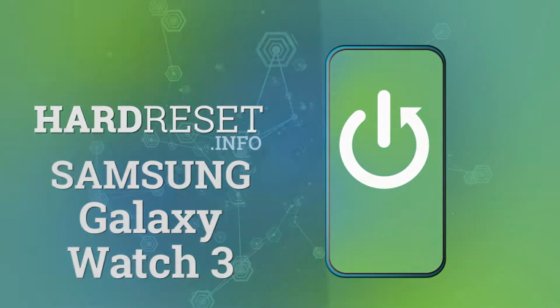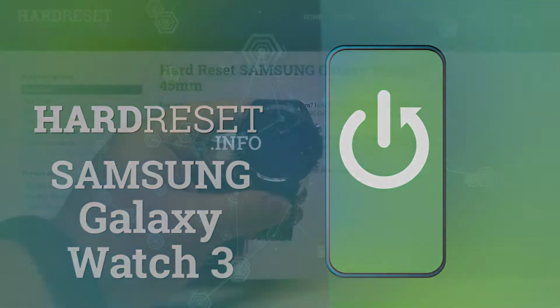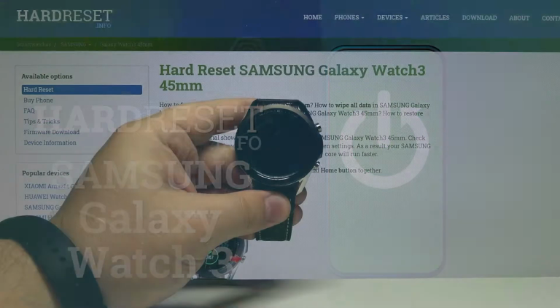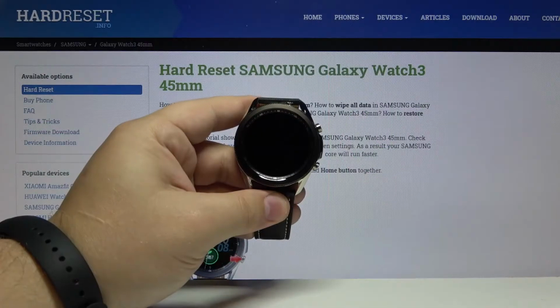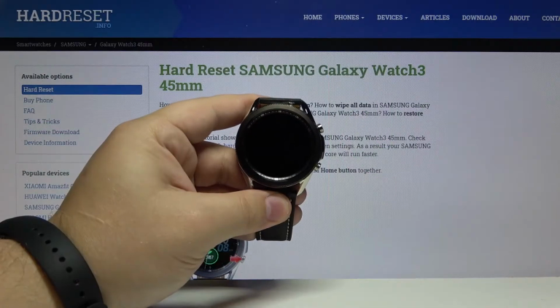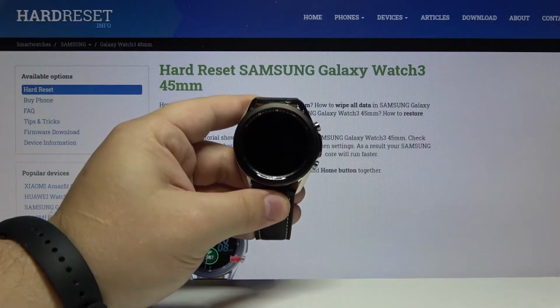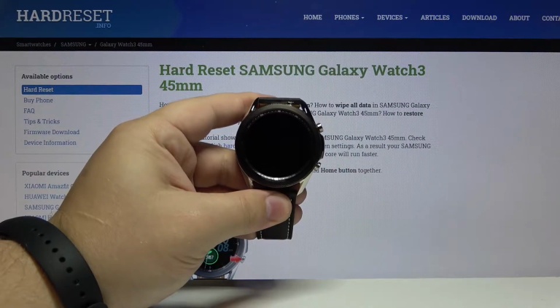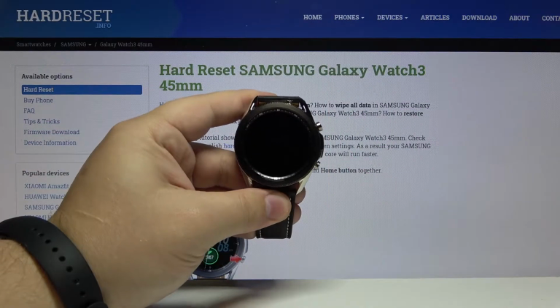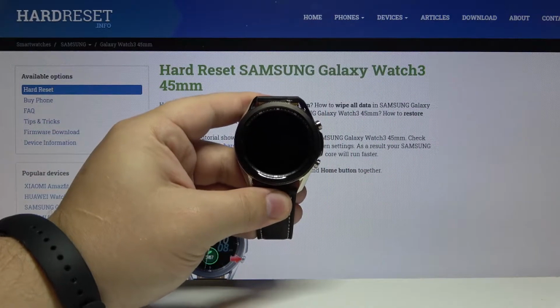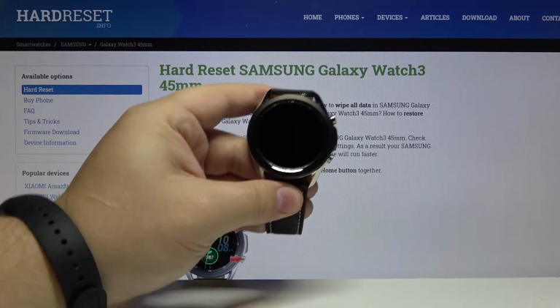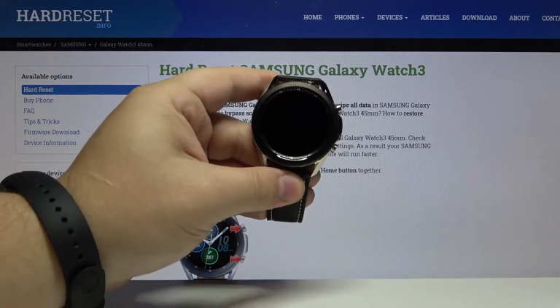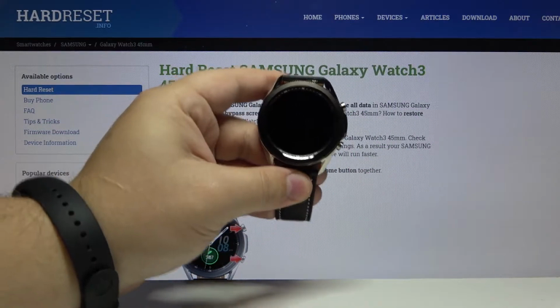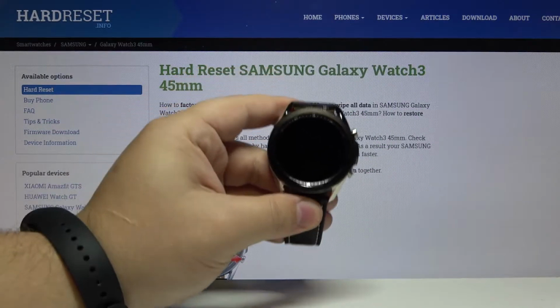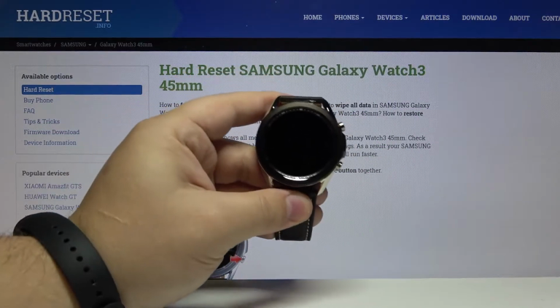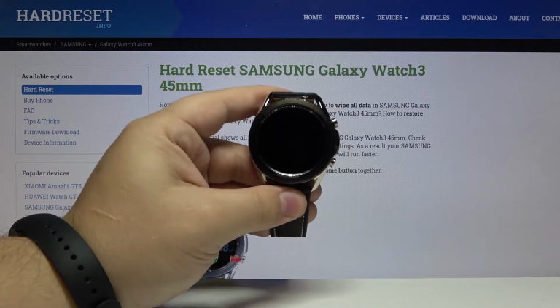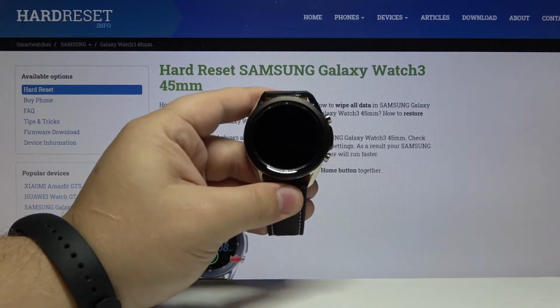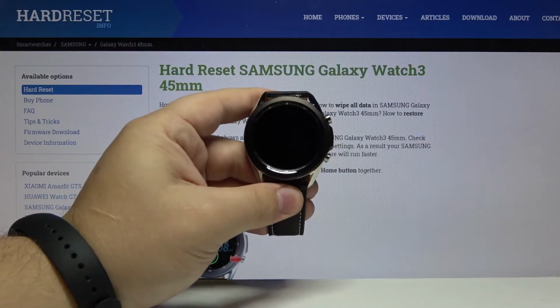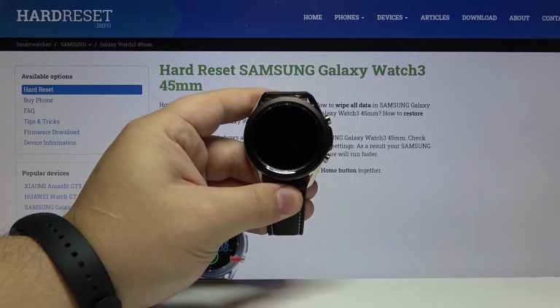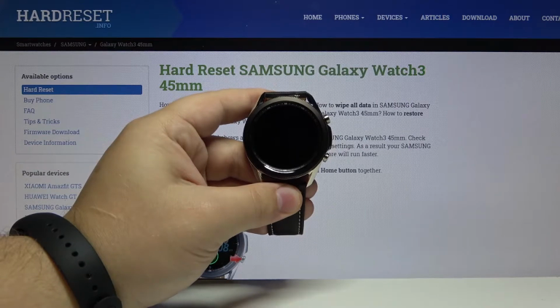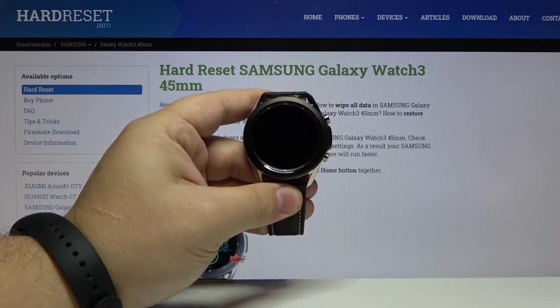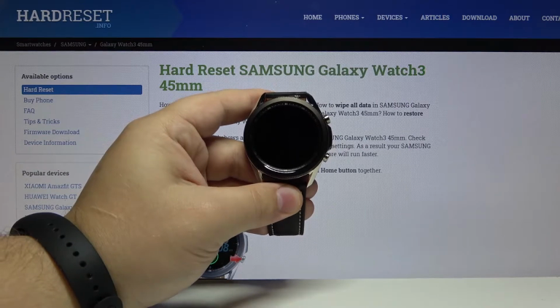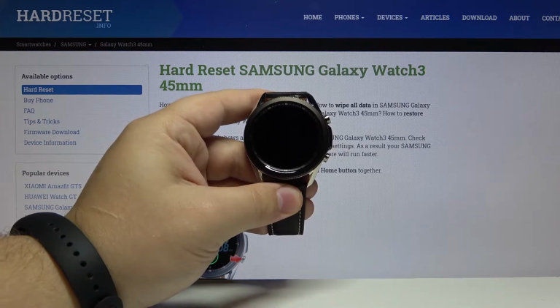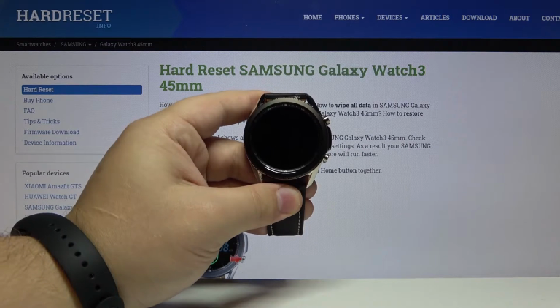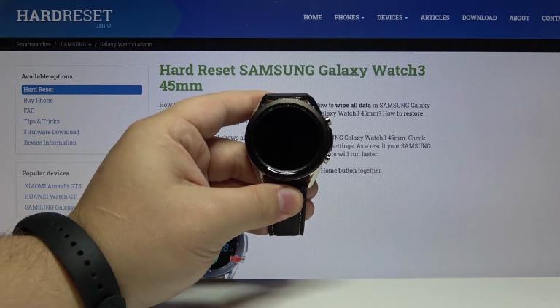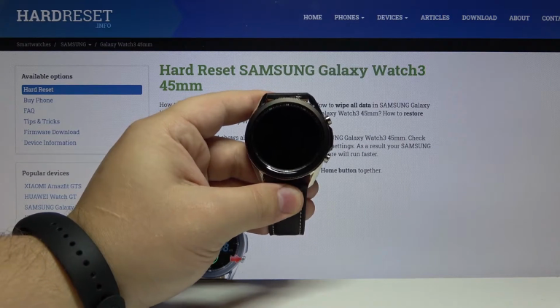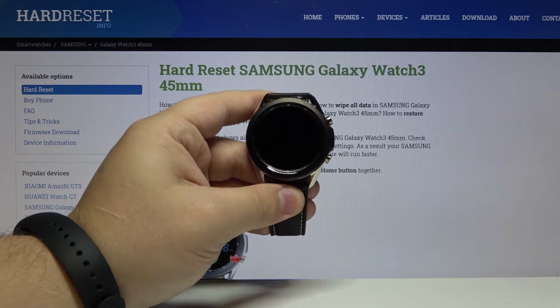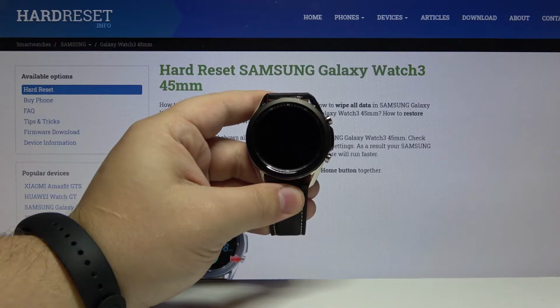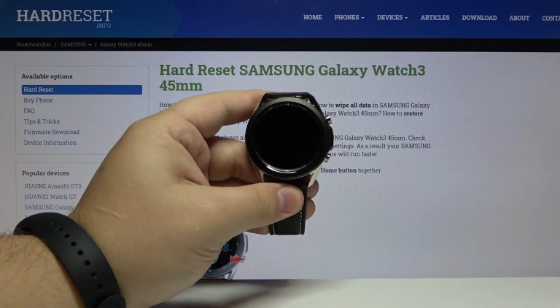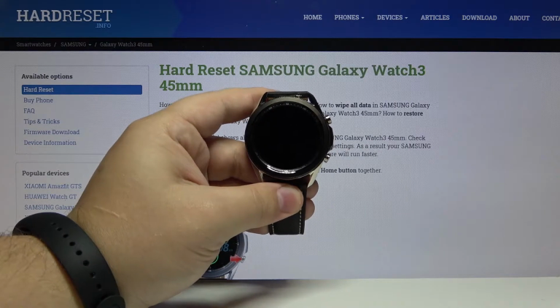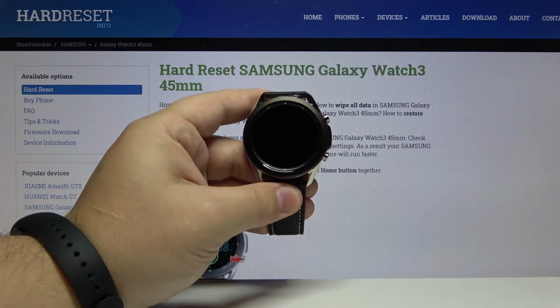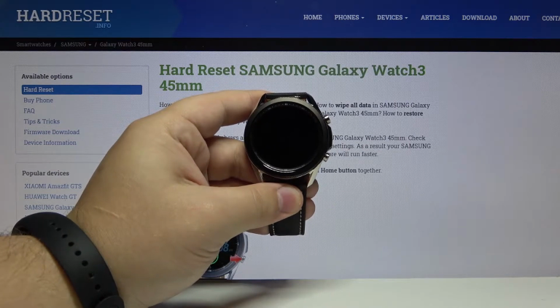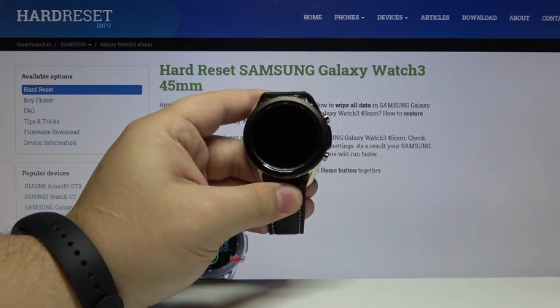Hi, in front of me I have Samsung Galaxy Watch 3 and I'm going to show you how to enable the theater mode on this device.